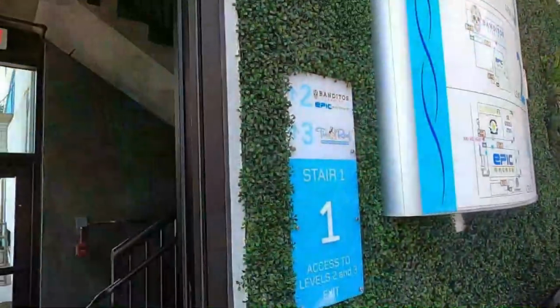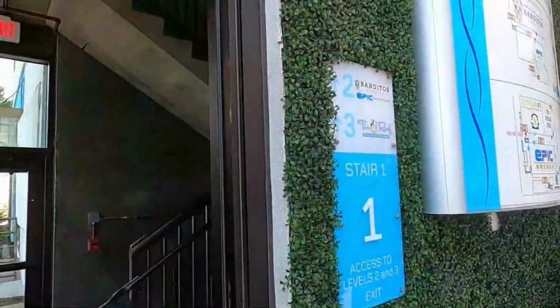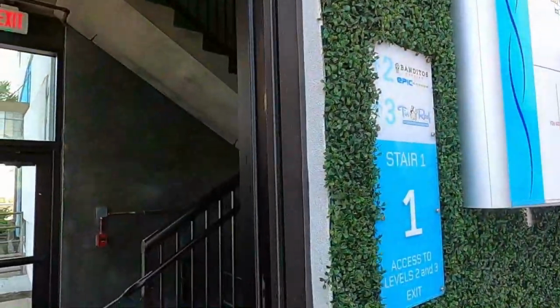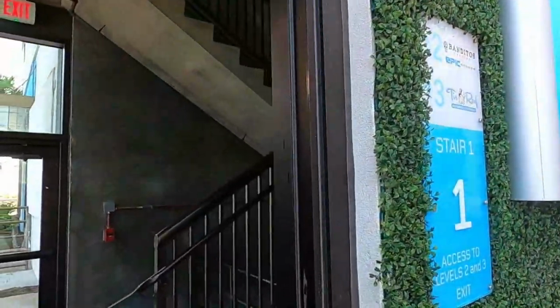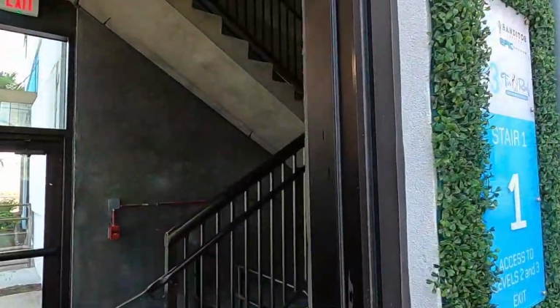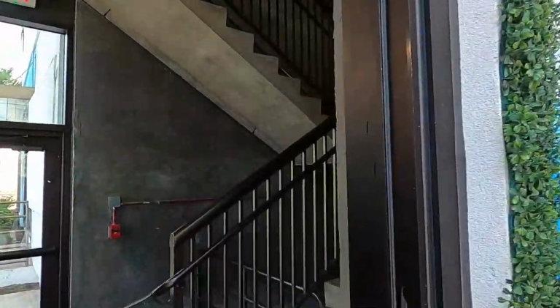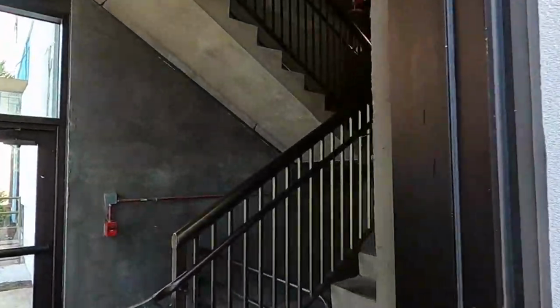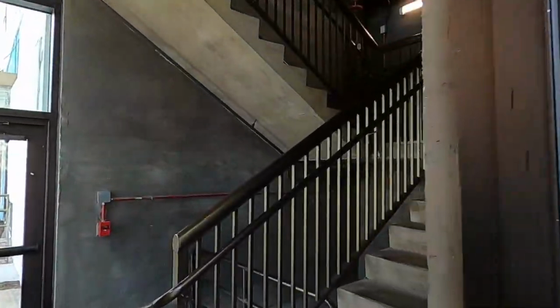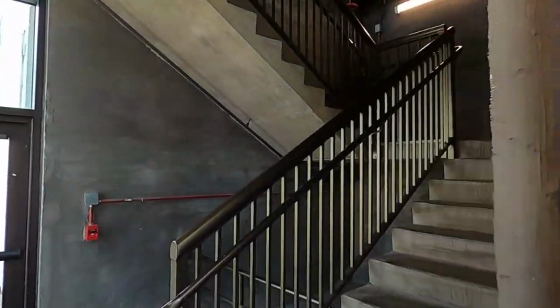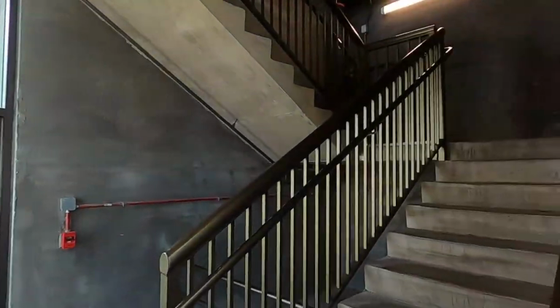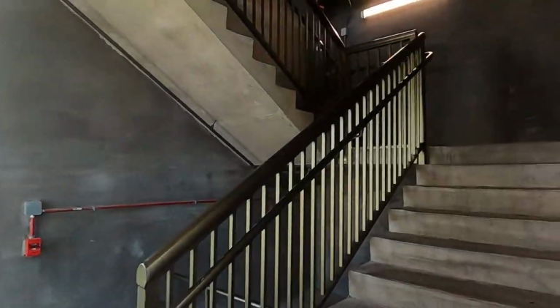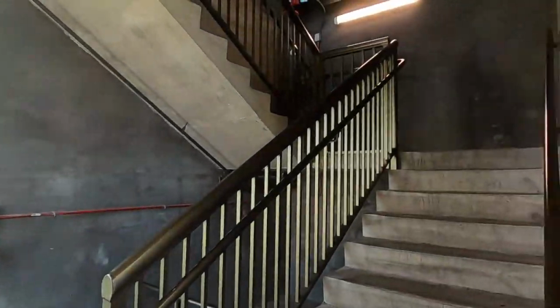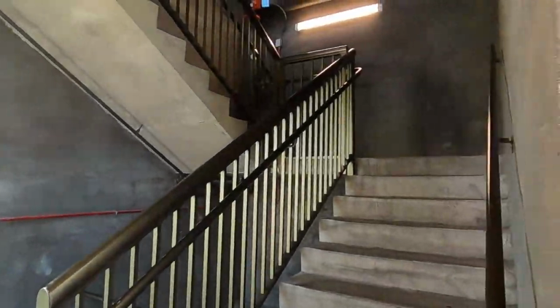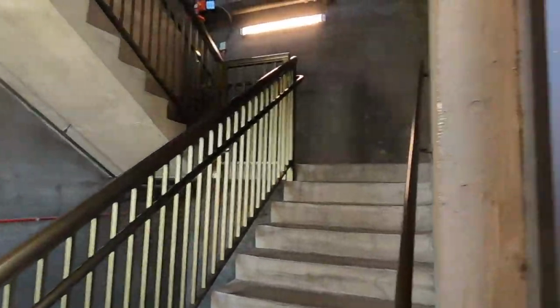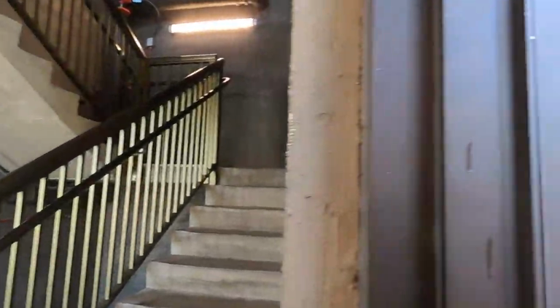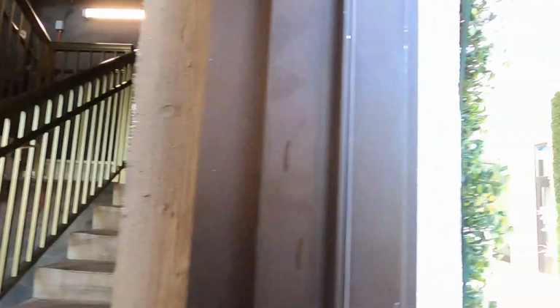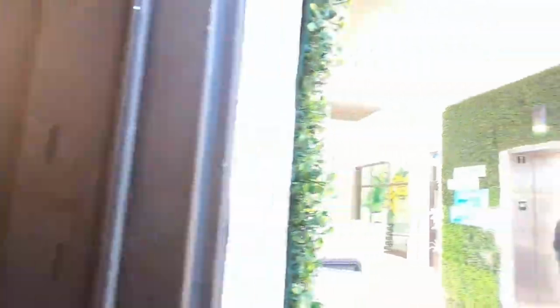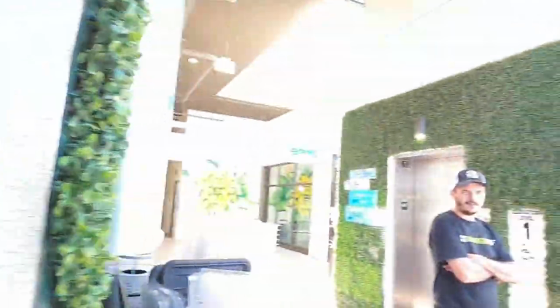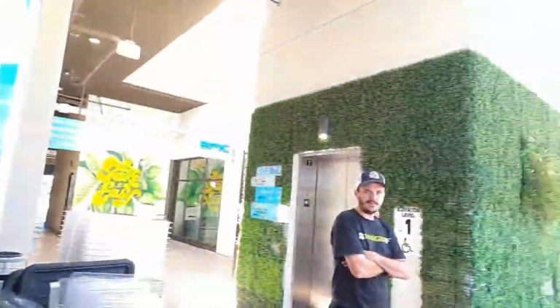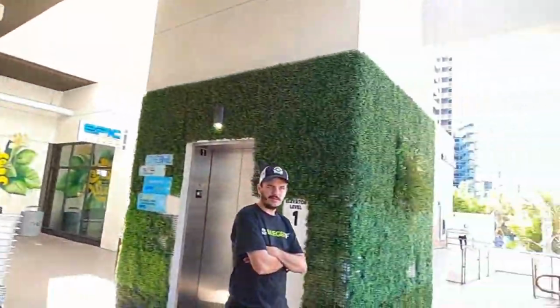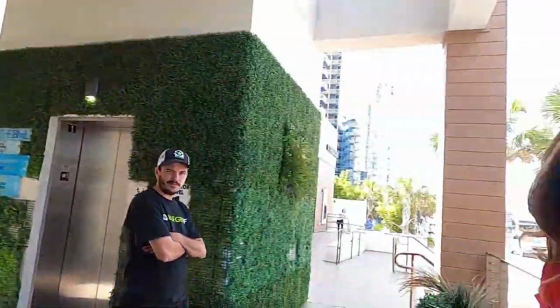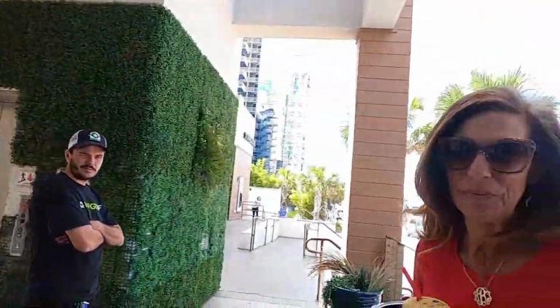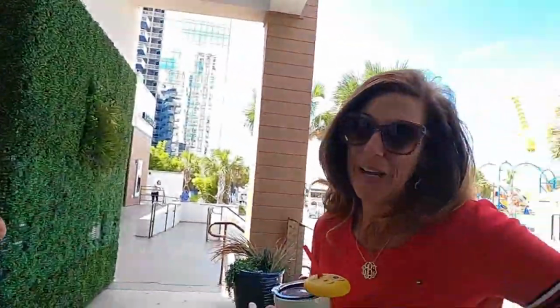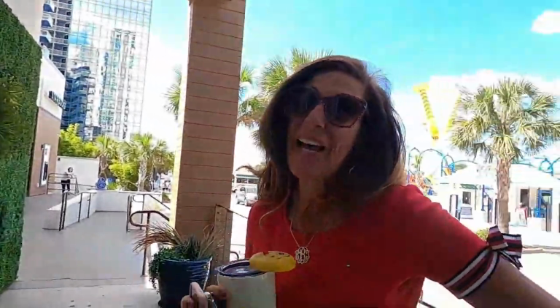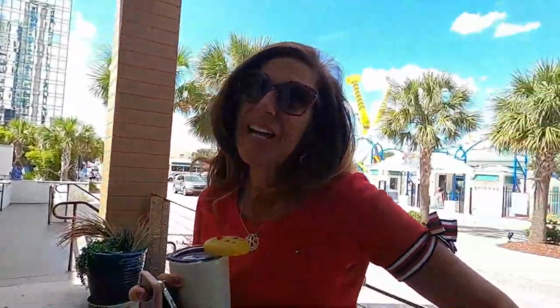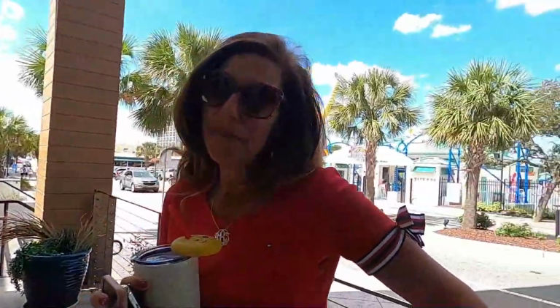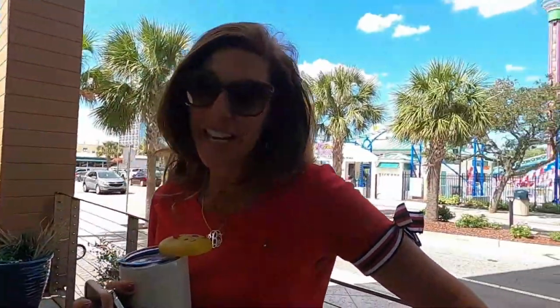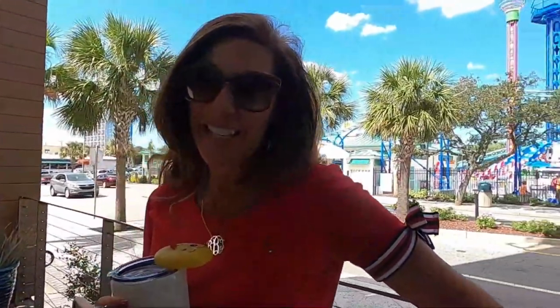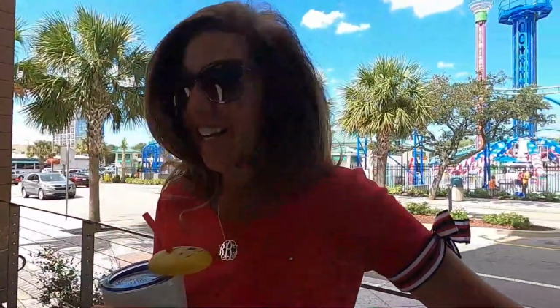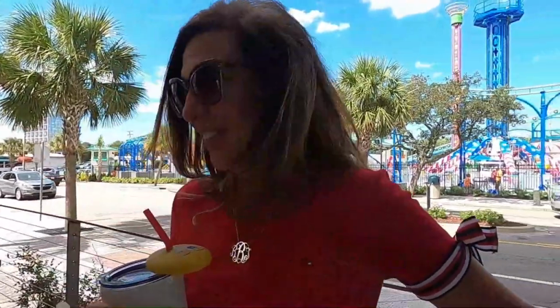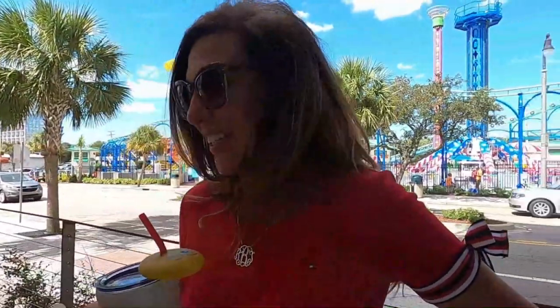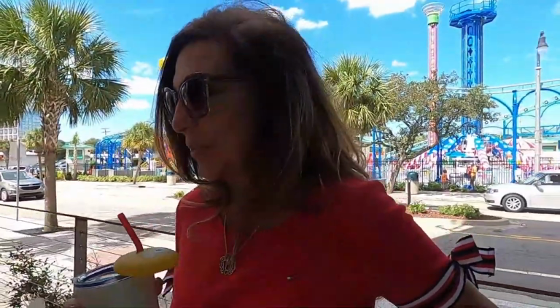We can either take the stairs or the elevator. I'm taking the elevator.